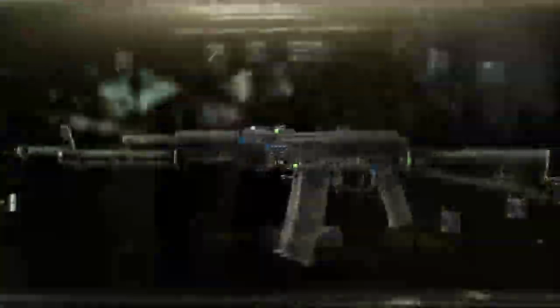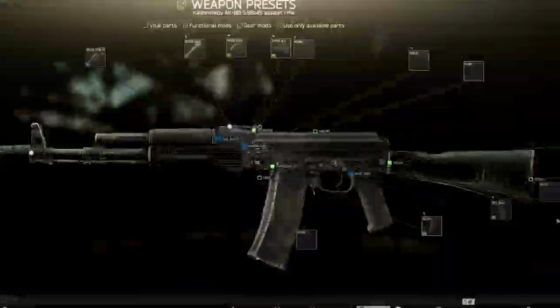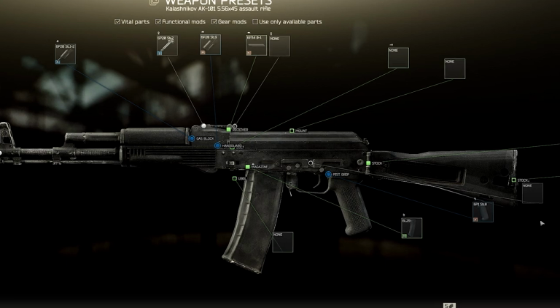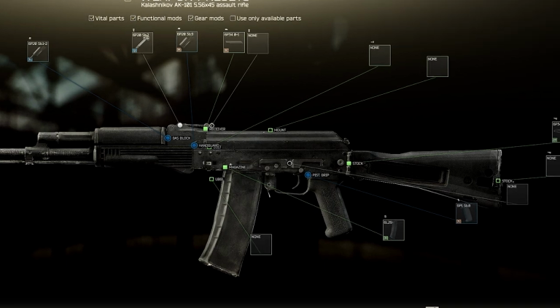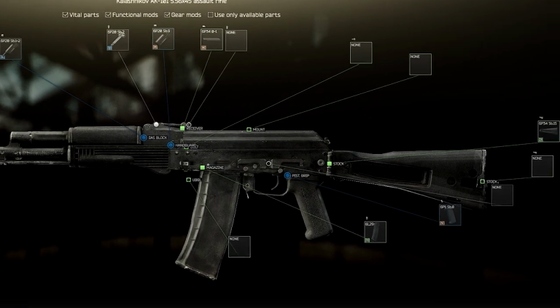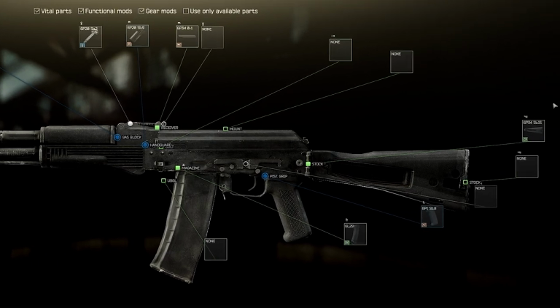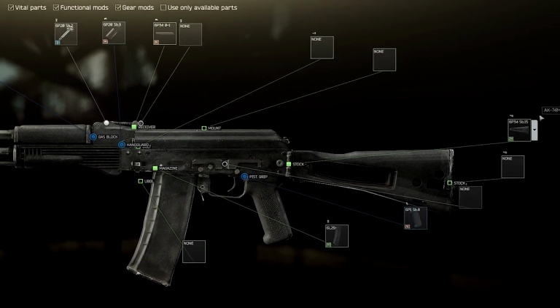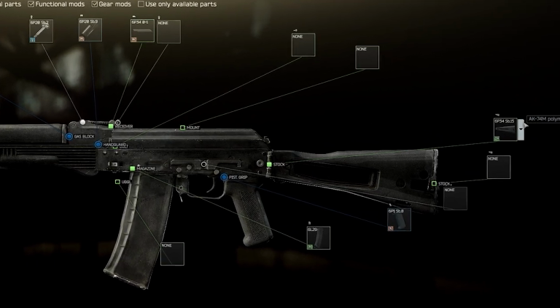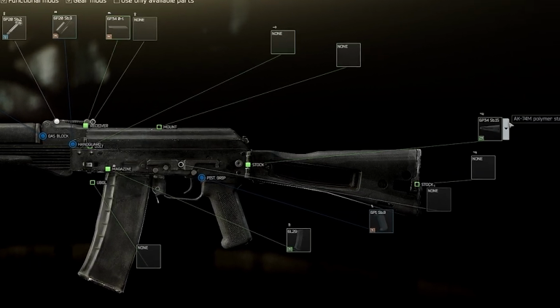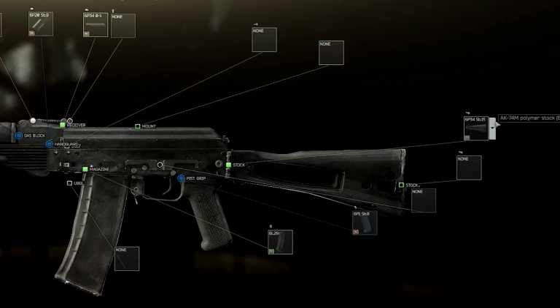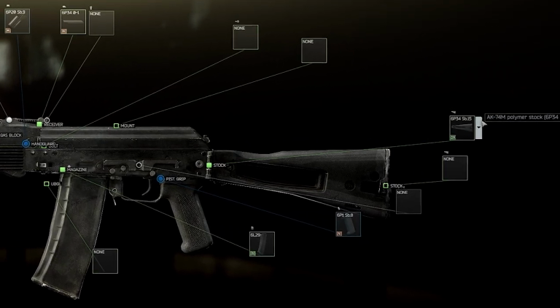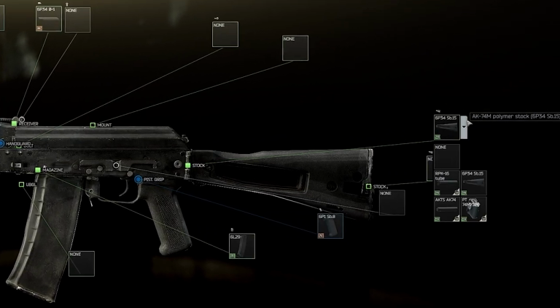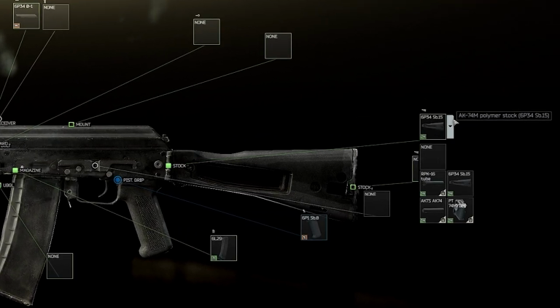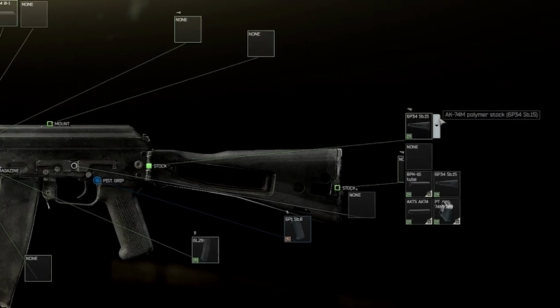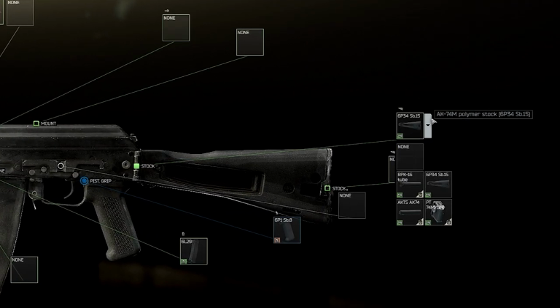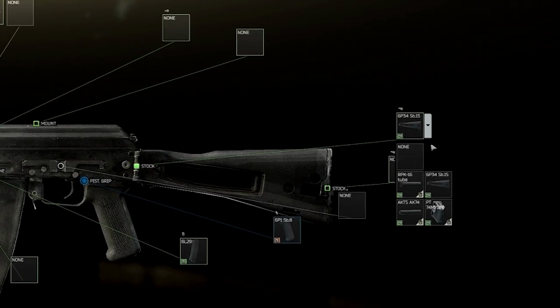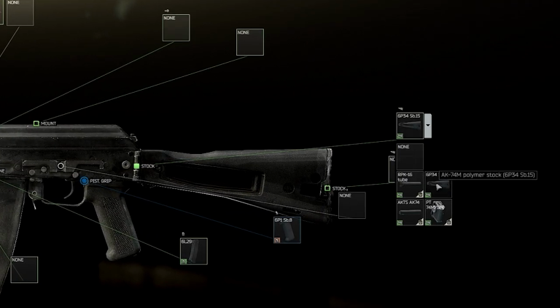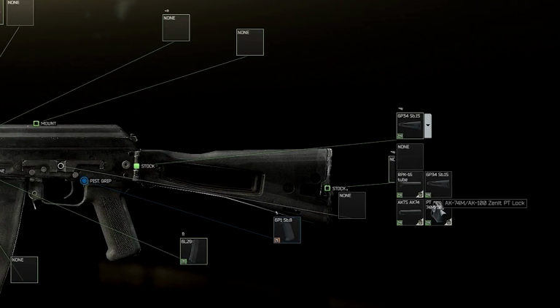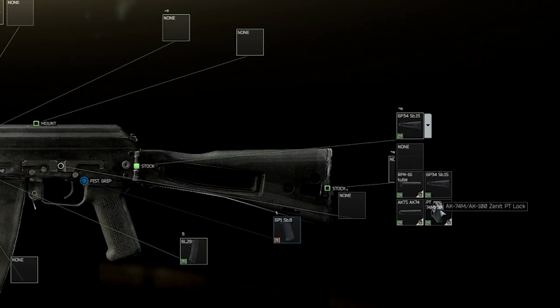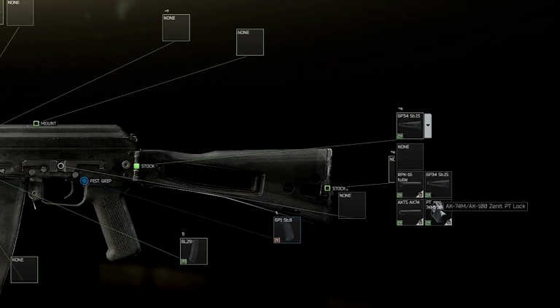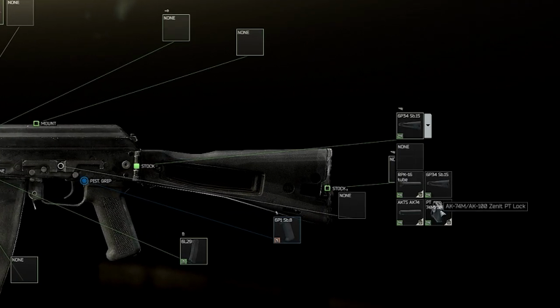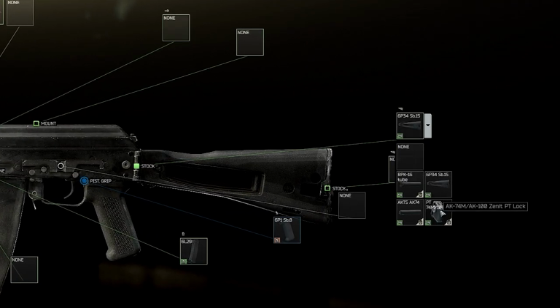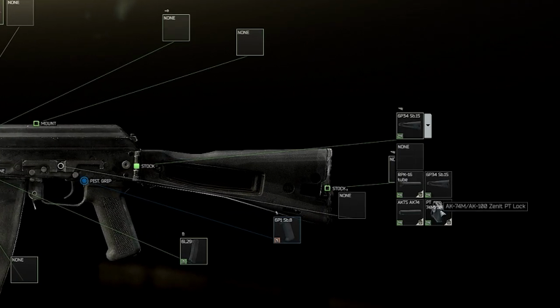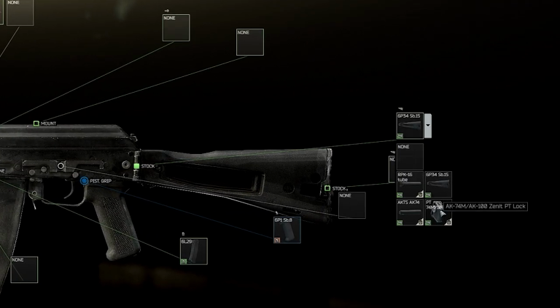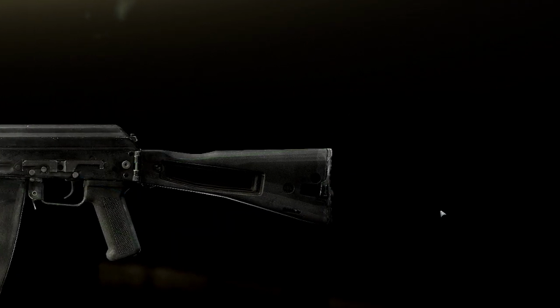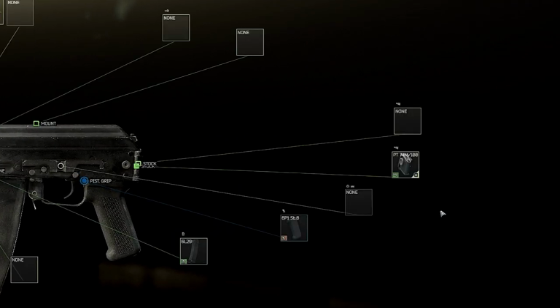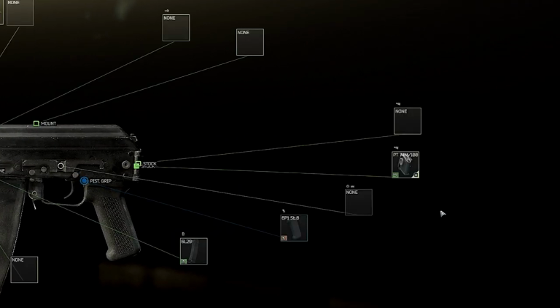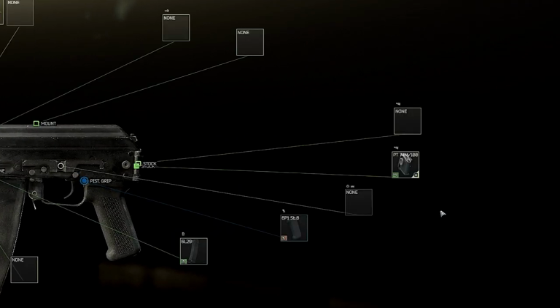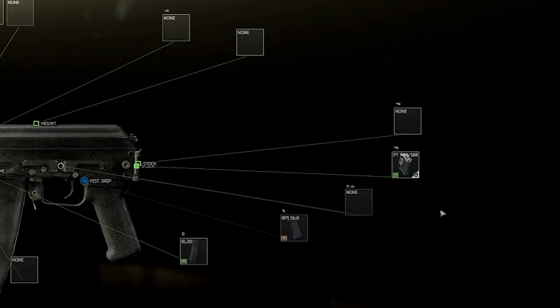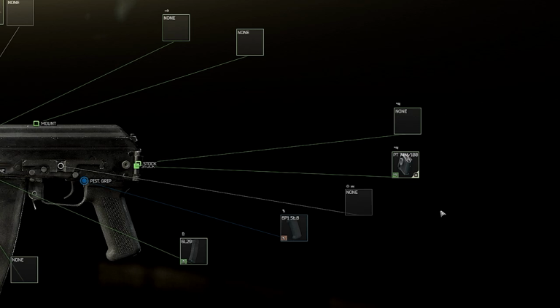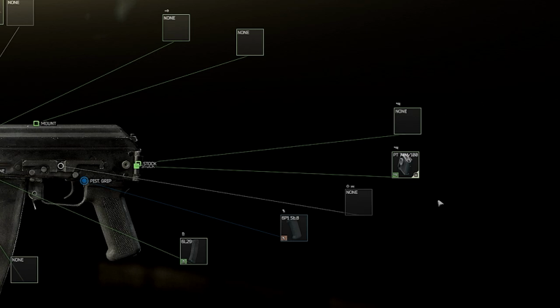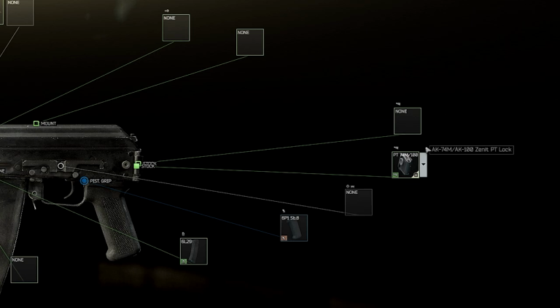Starting at the rear of the rifle, let's equip the PT lock which will allow you to attach the Zenit PT3 stock.